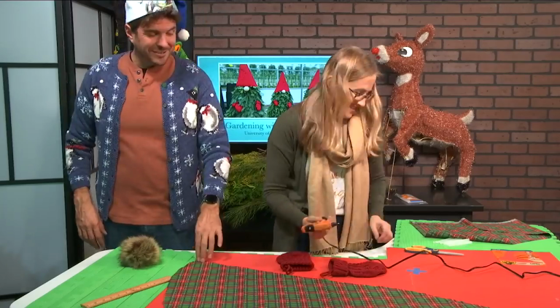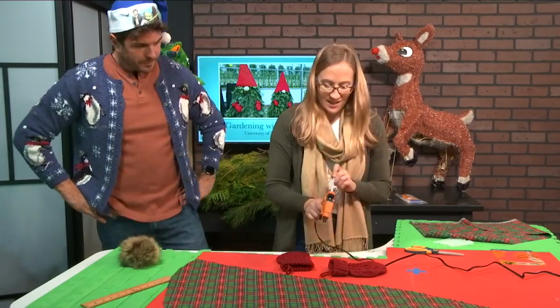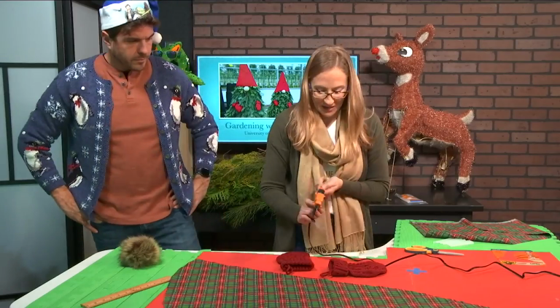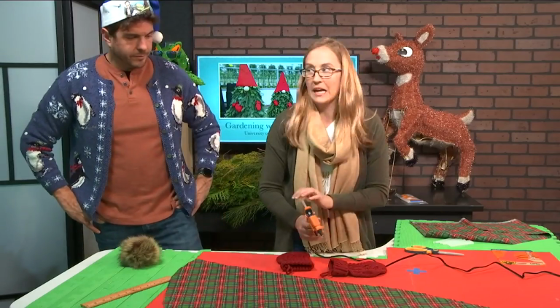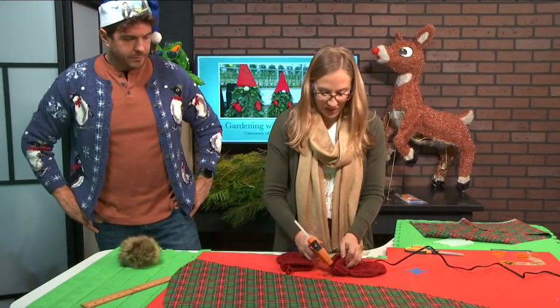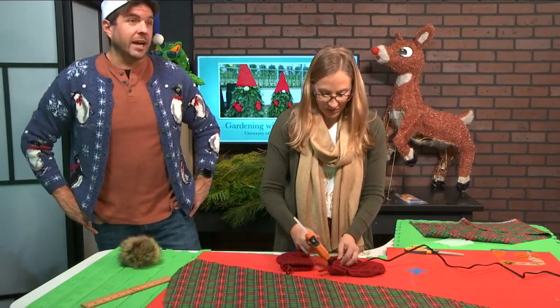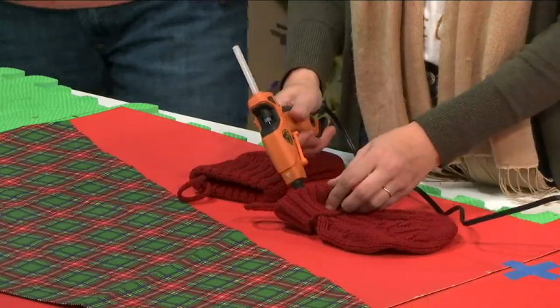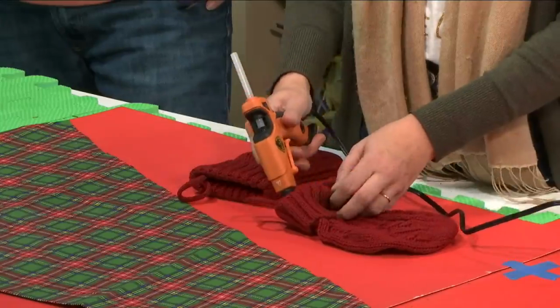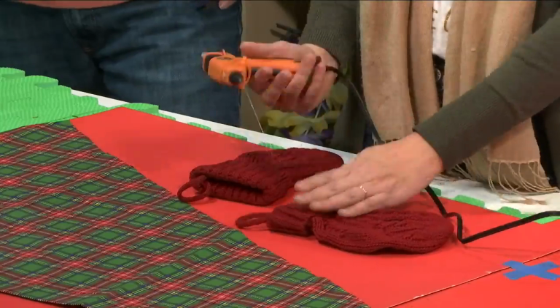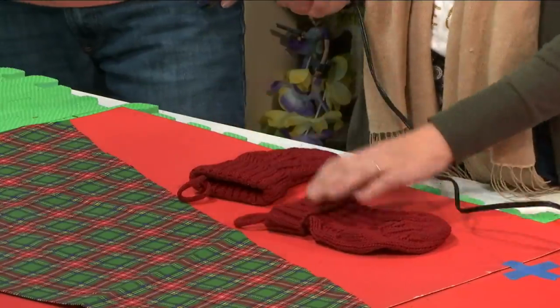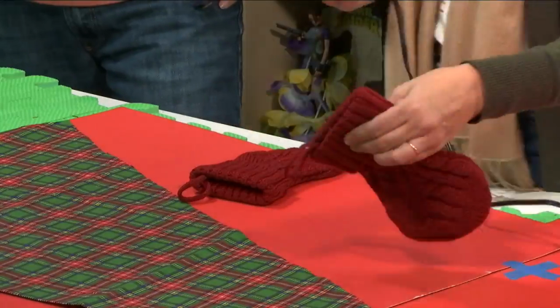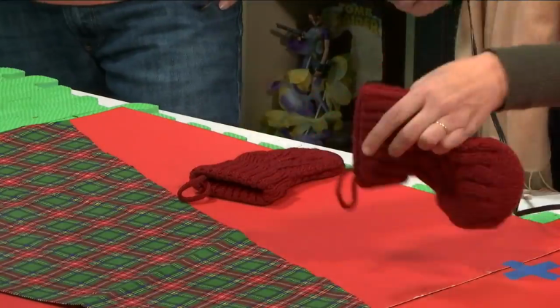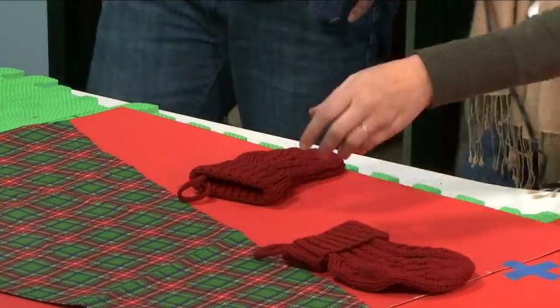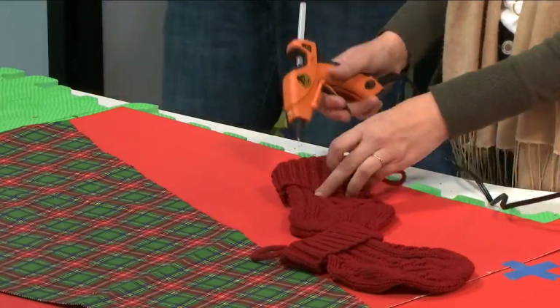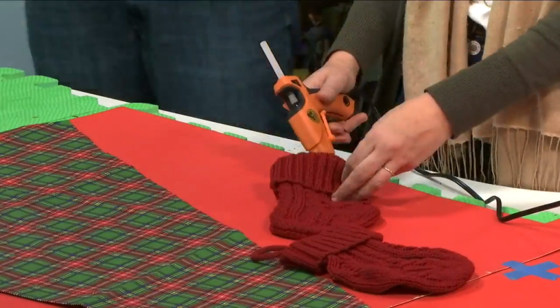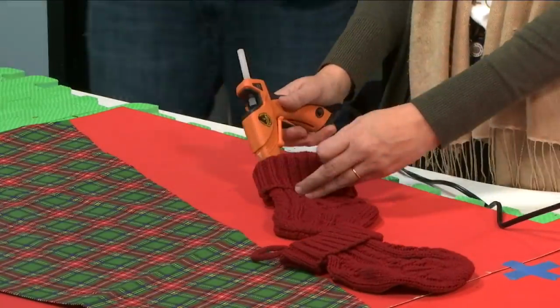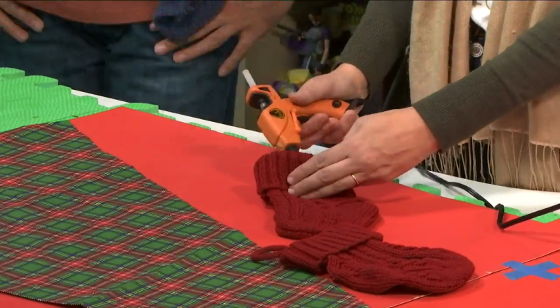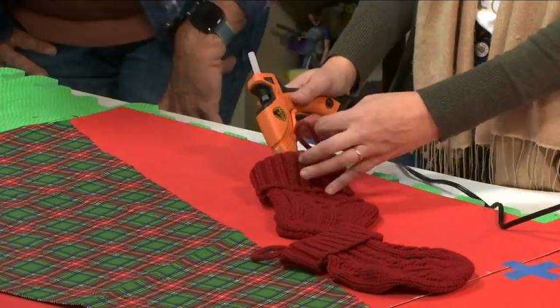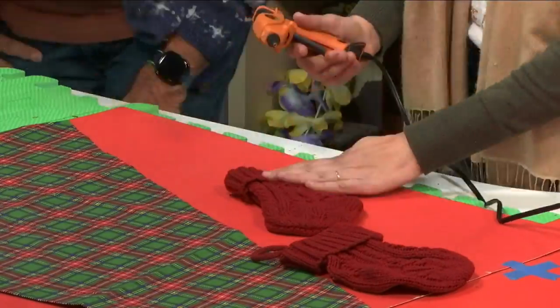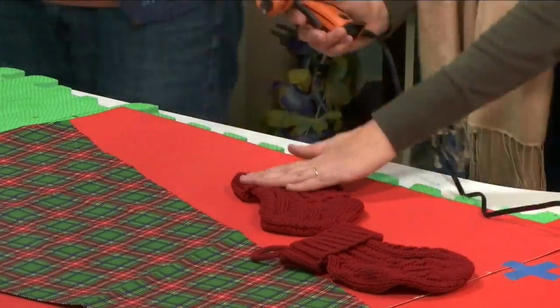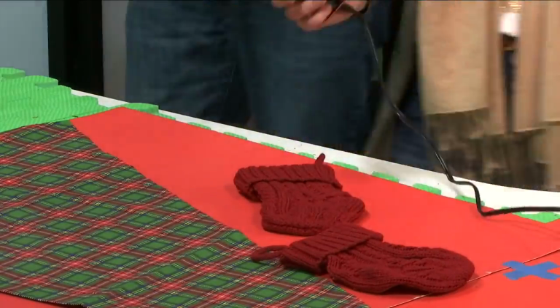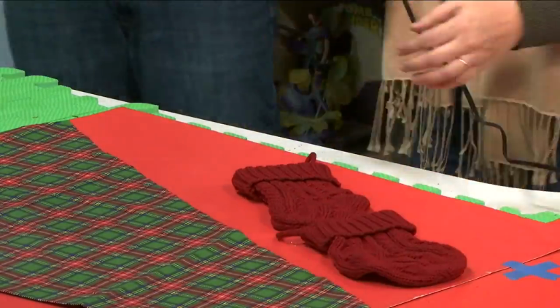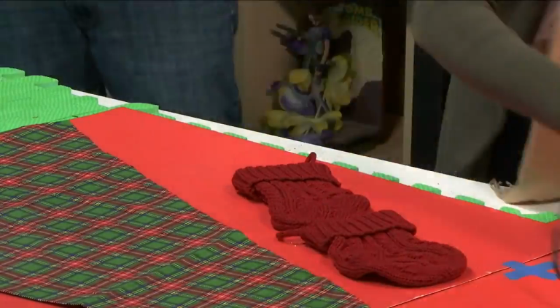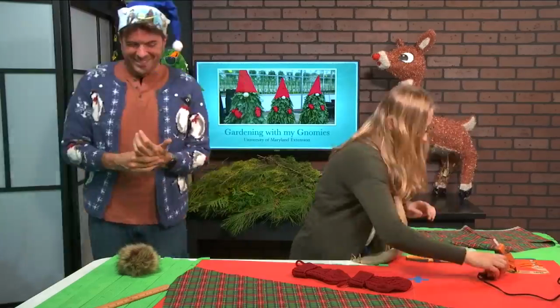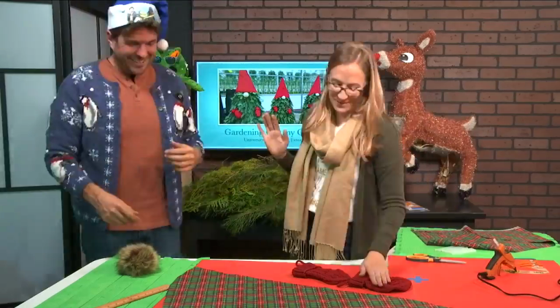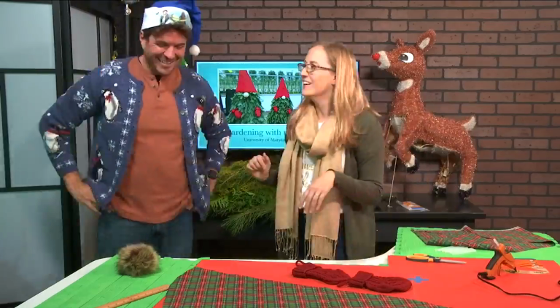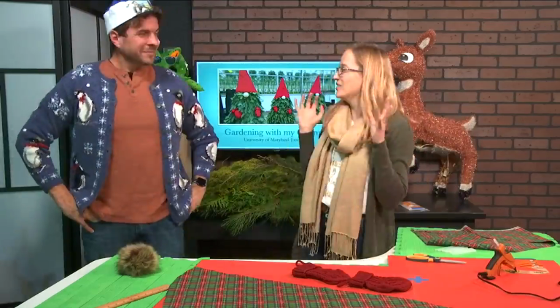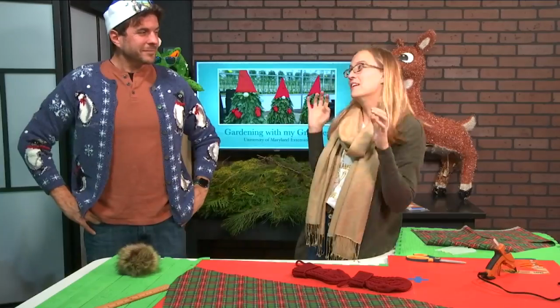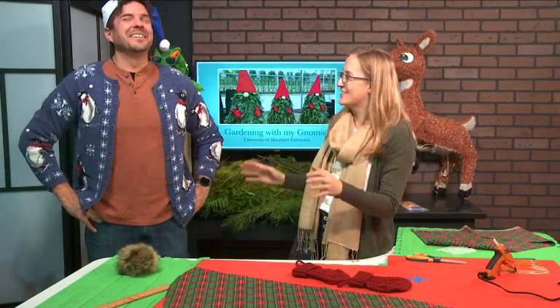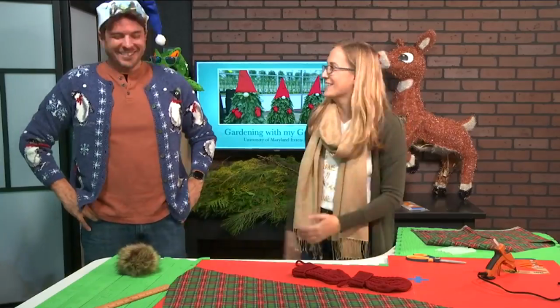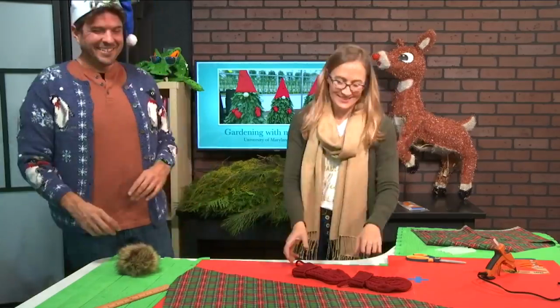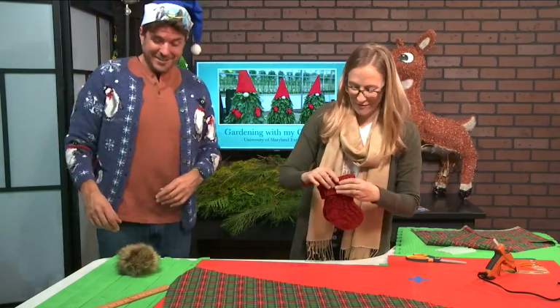Next up, glue your gloves together if you'd like to keep little creatures from getting inside. You can also stuff your gloves with plastic bags to give them some depth.